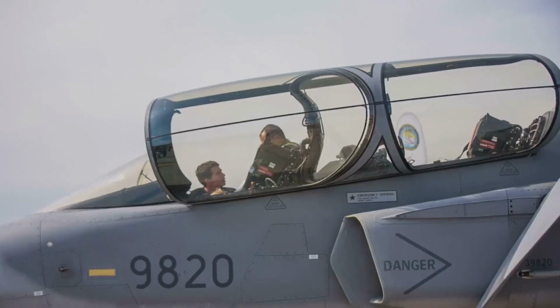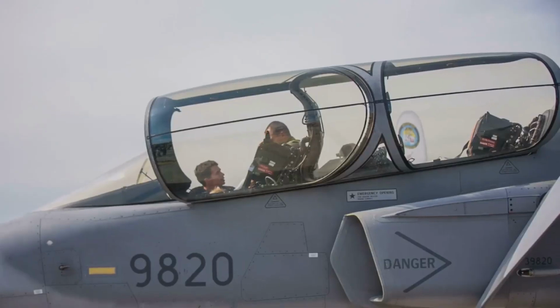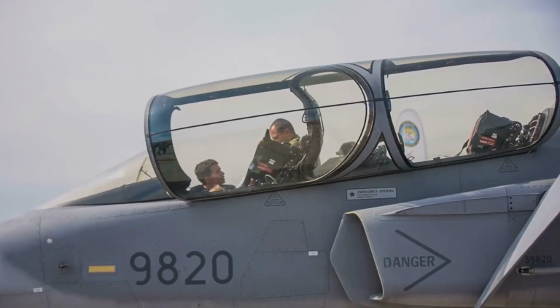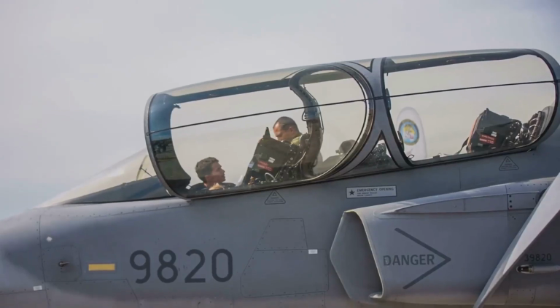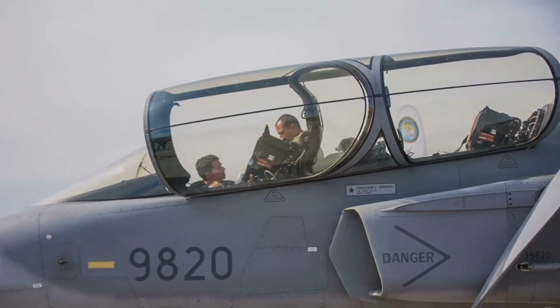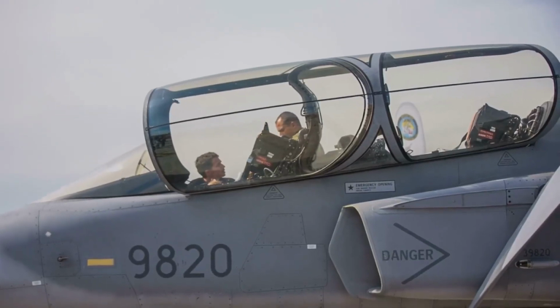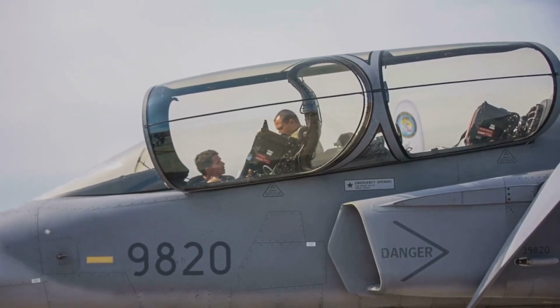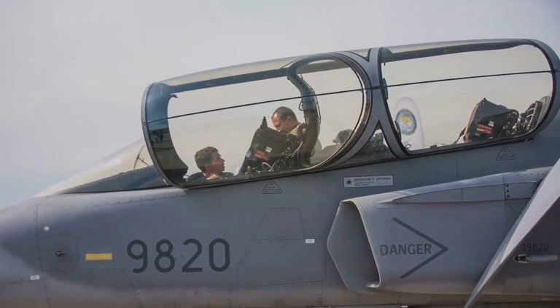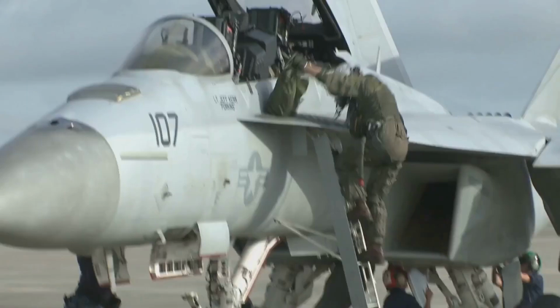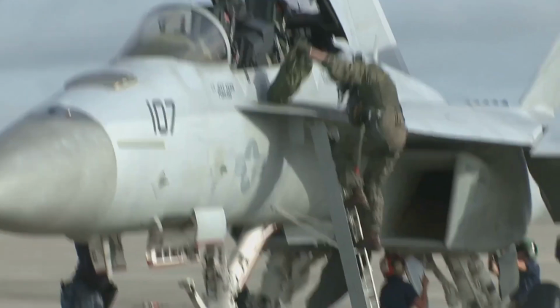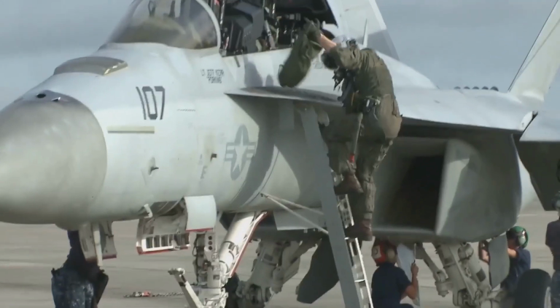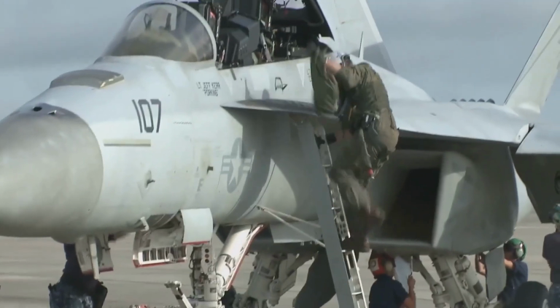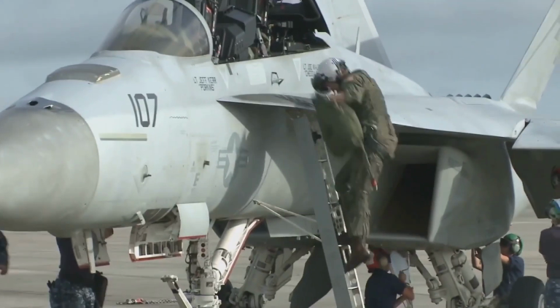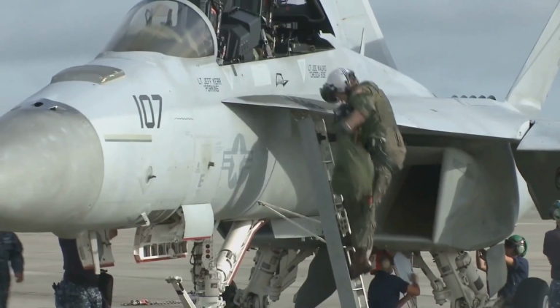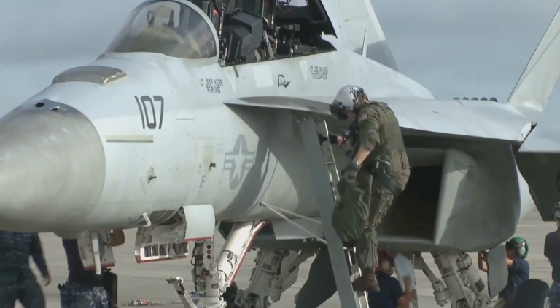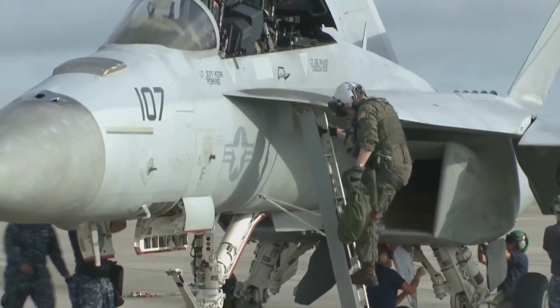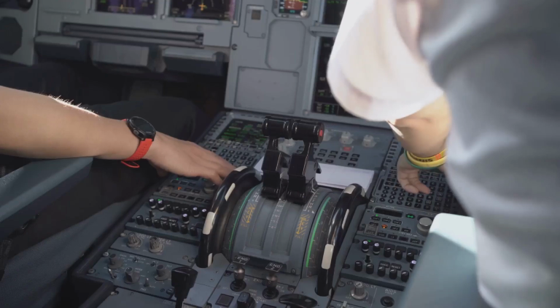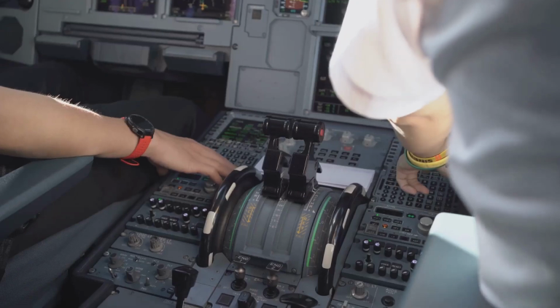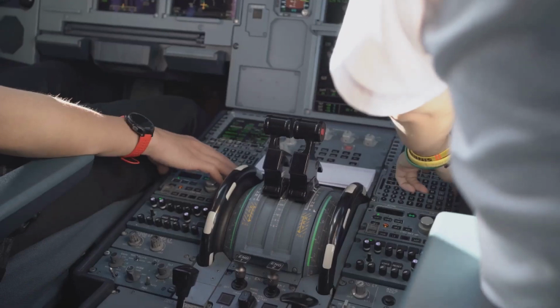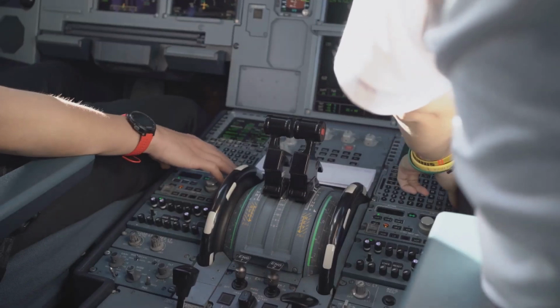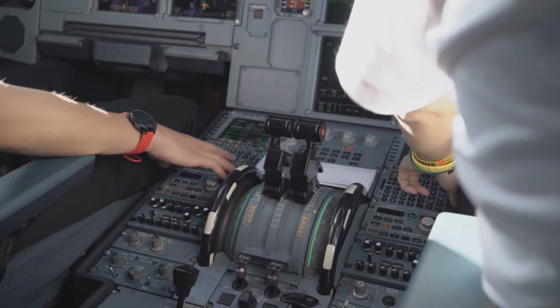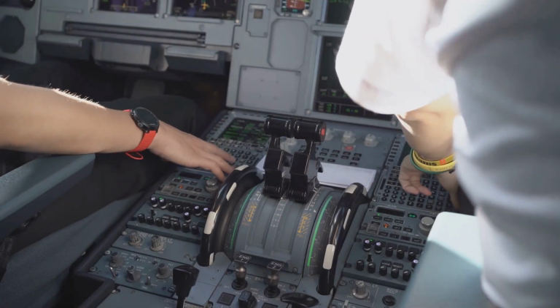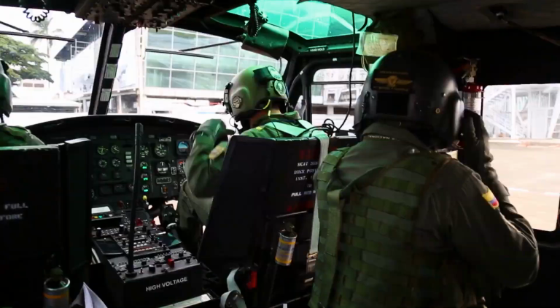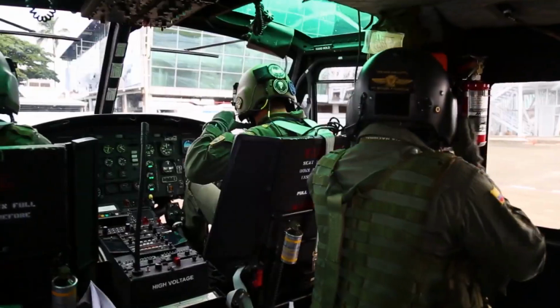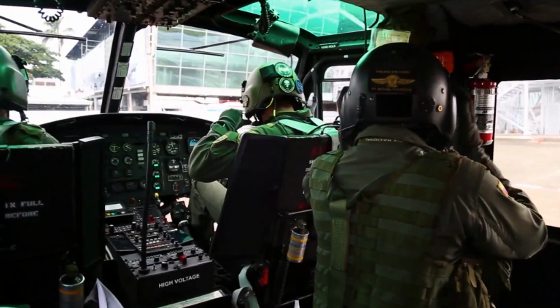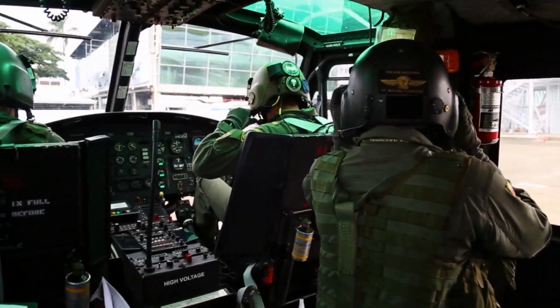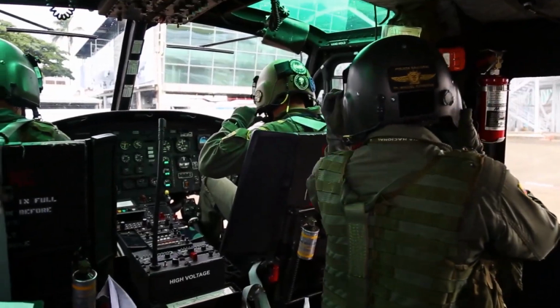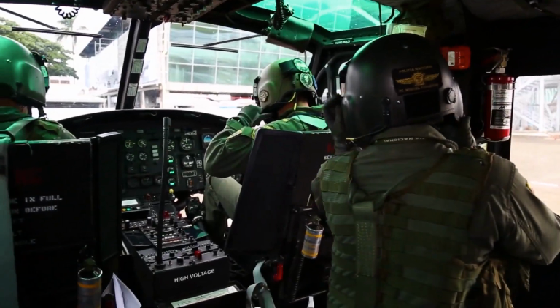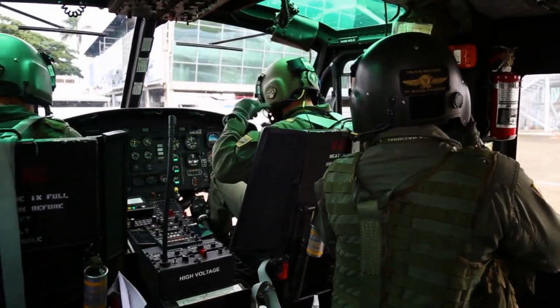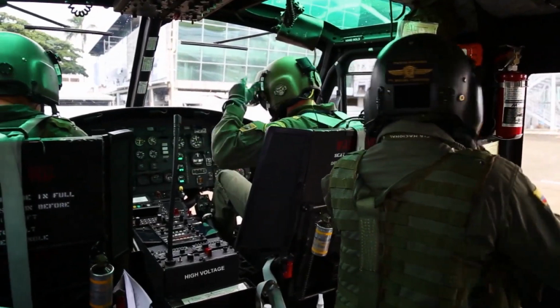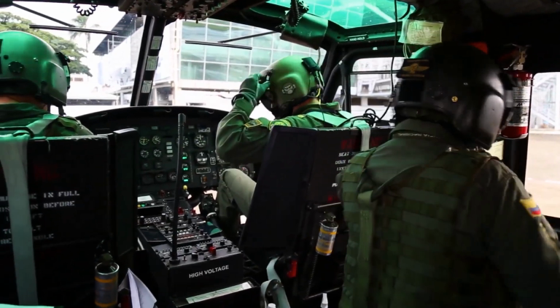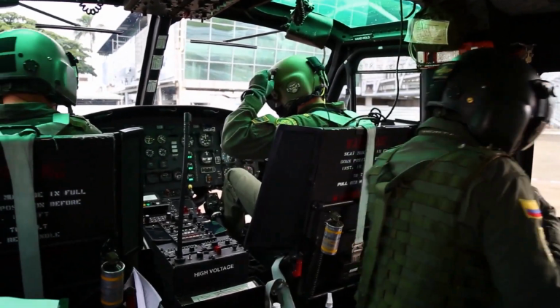The J-20S has two seats, meaning two pilots can fly it. One pilot flies the jet while the other can focus on weapons and sensors.